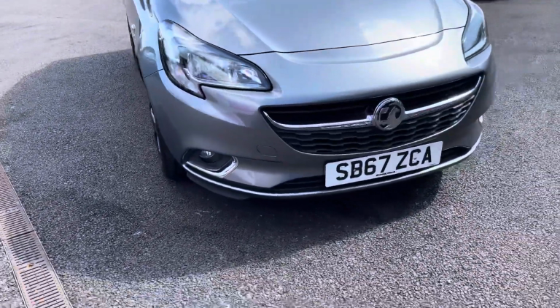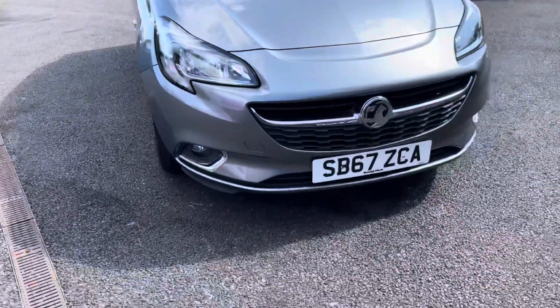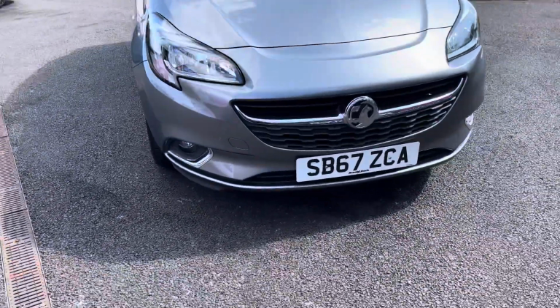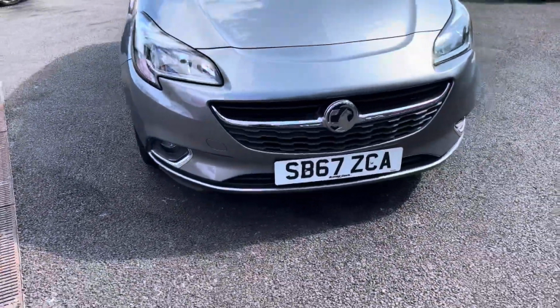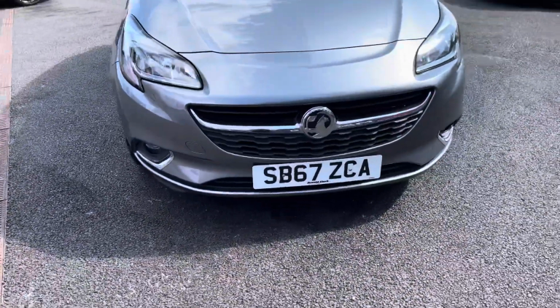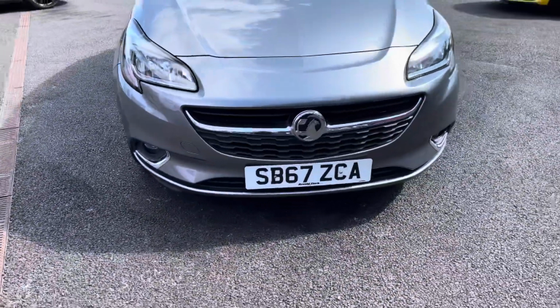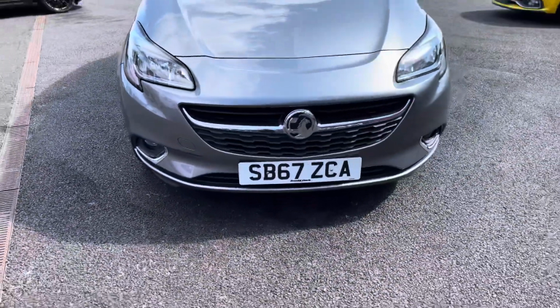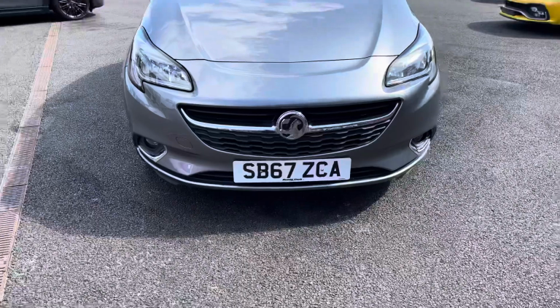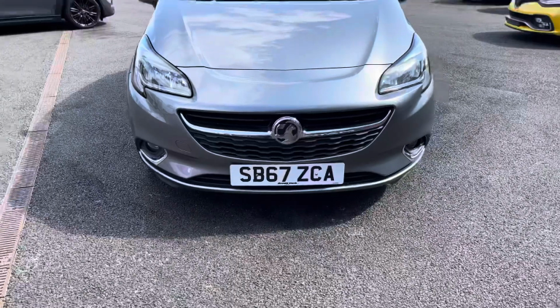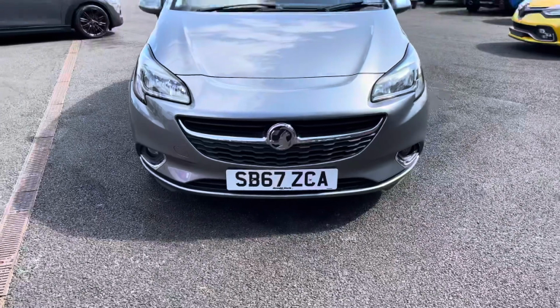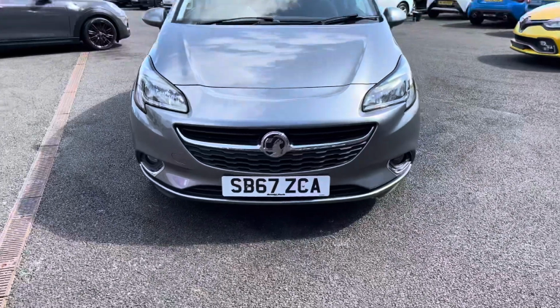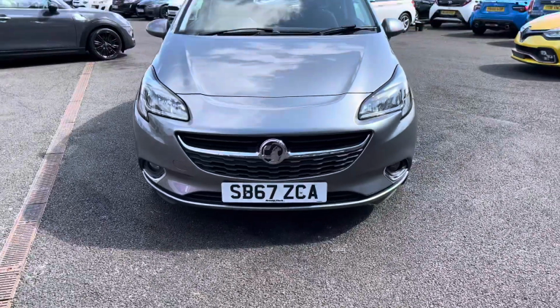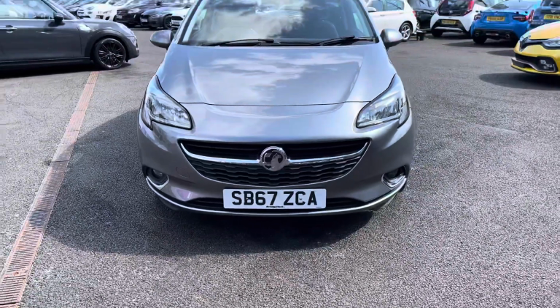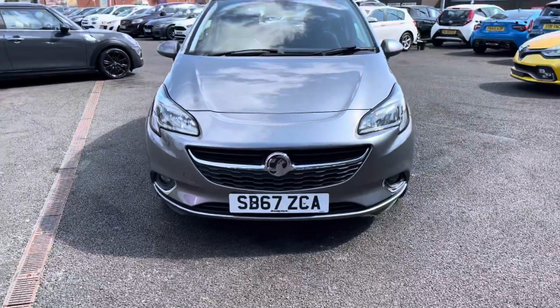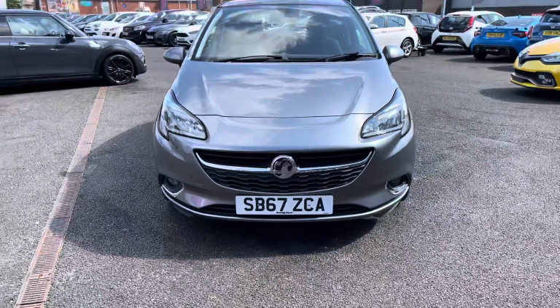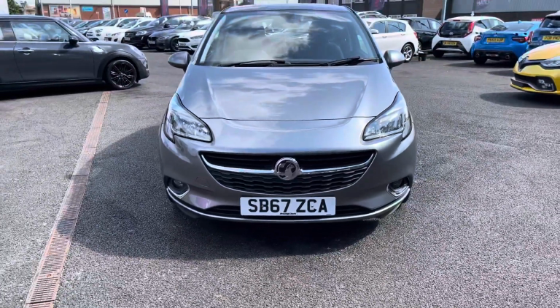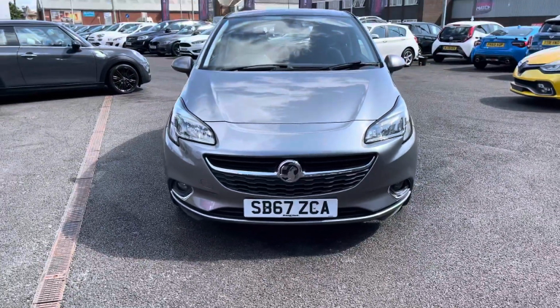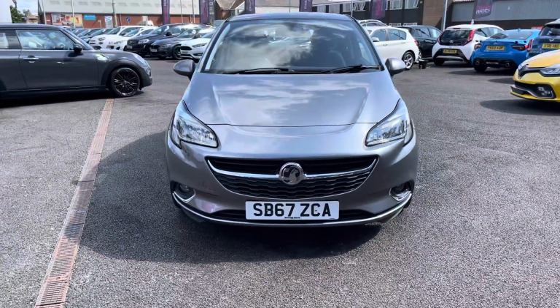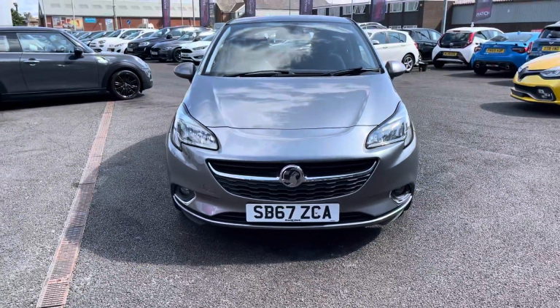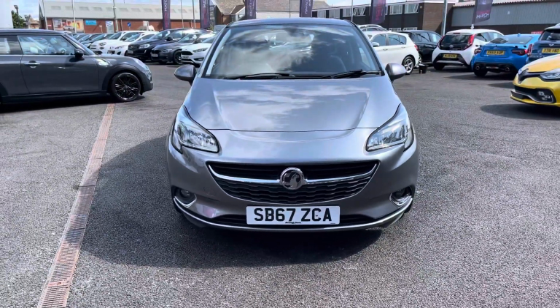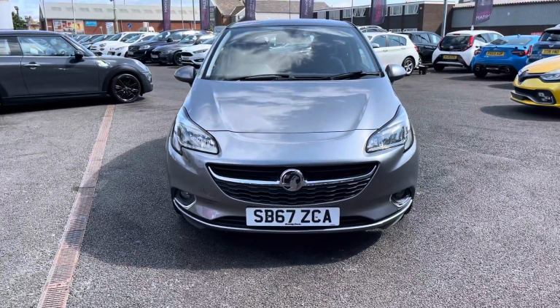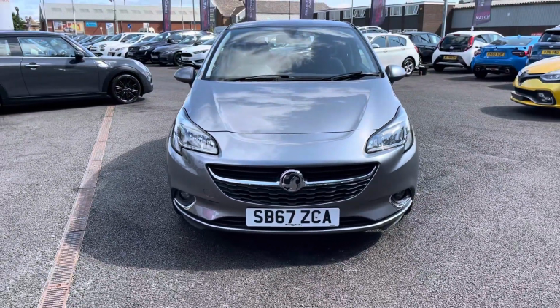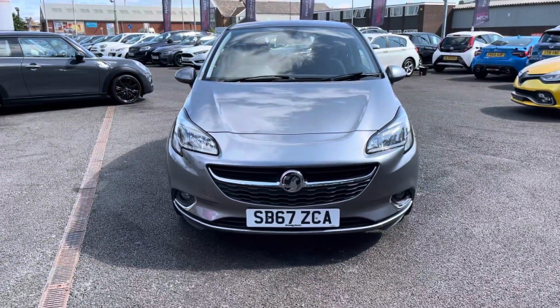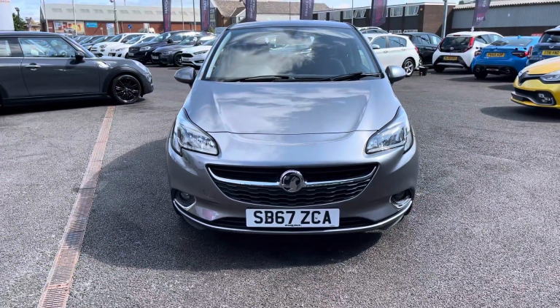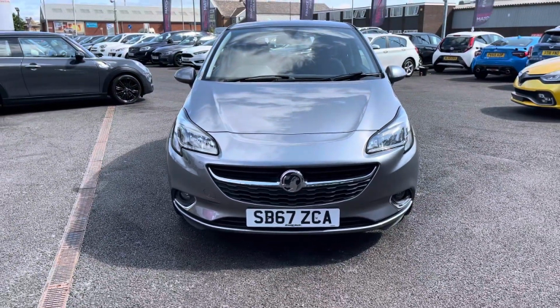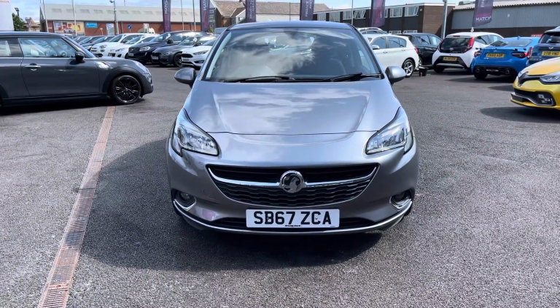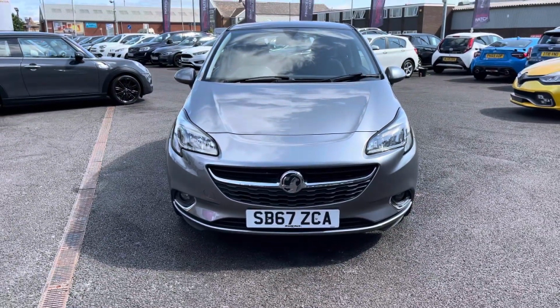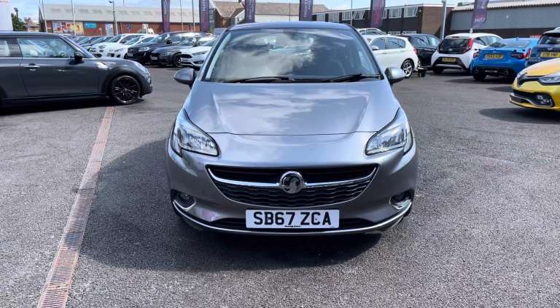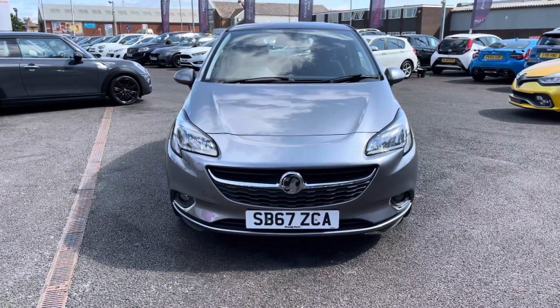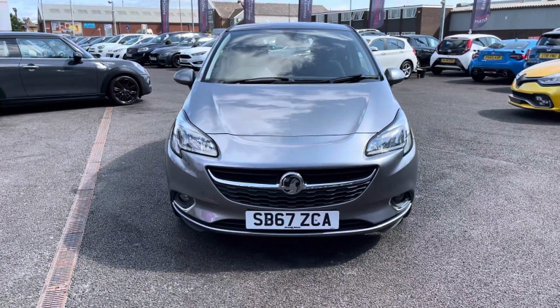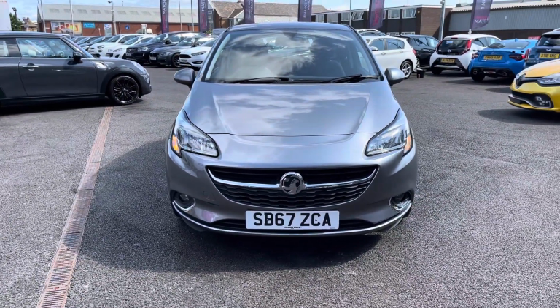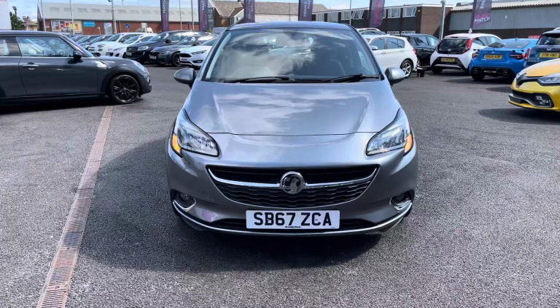Taking a look at the front, it has LED daytime running lights along with halogen headlights. It also has the lower front fog lights.